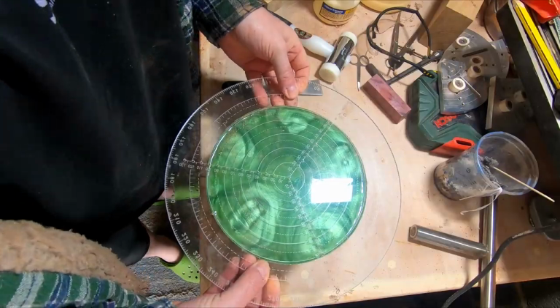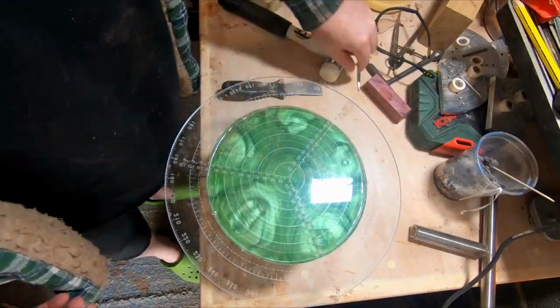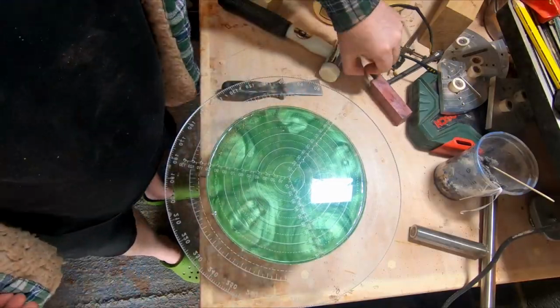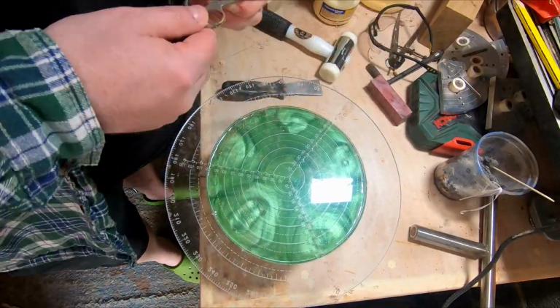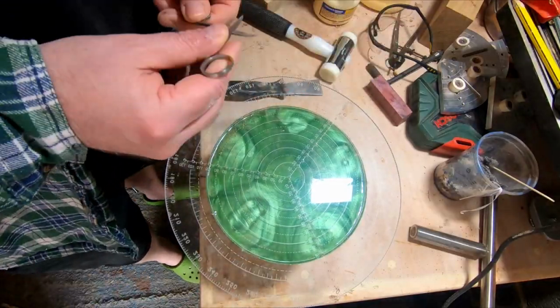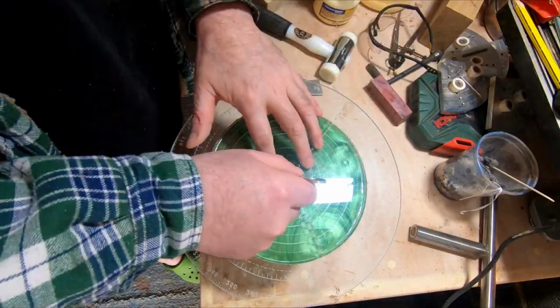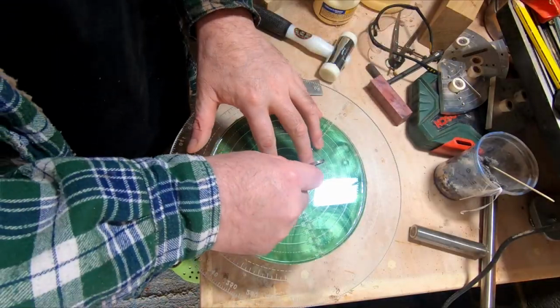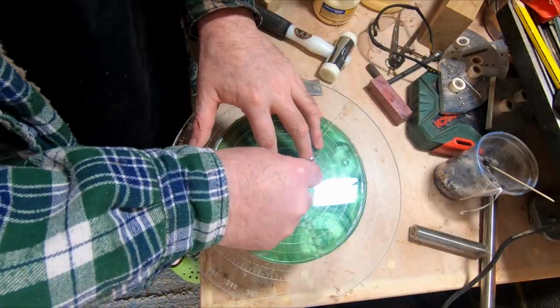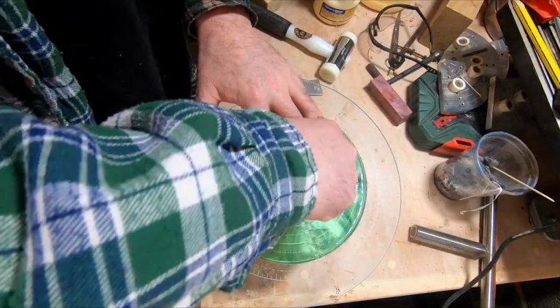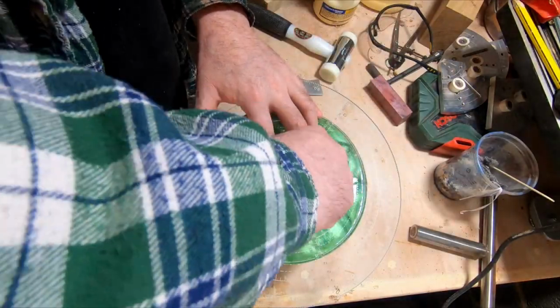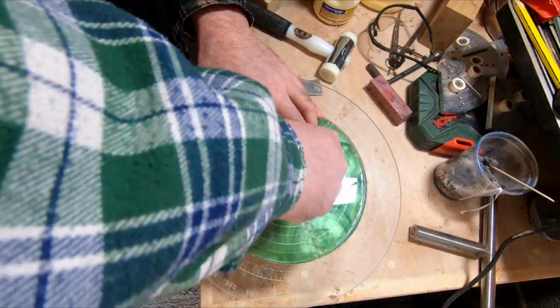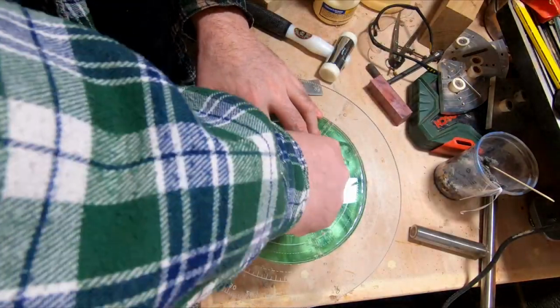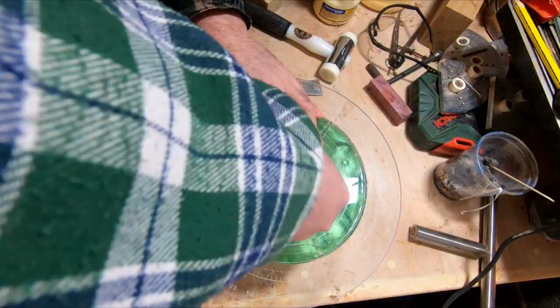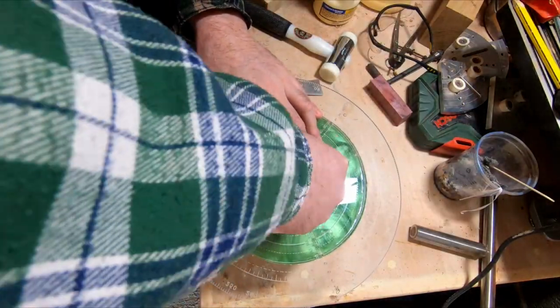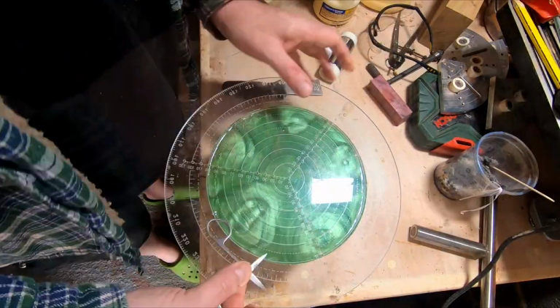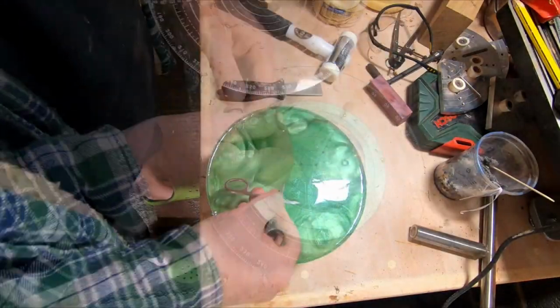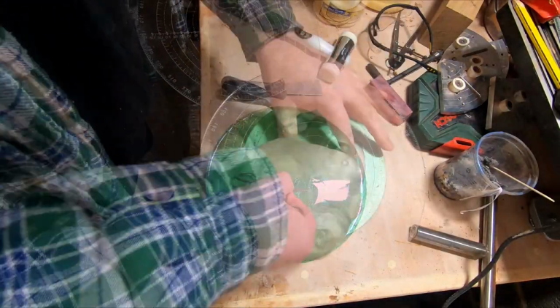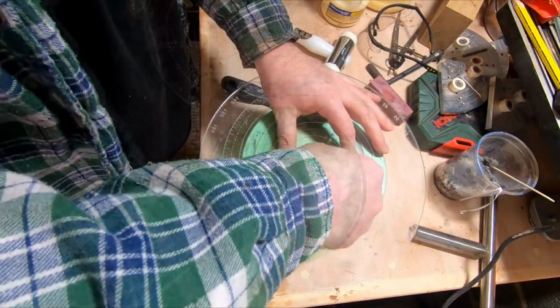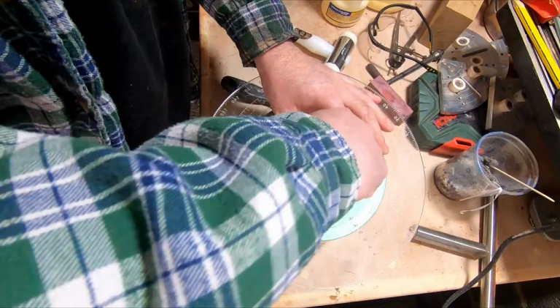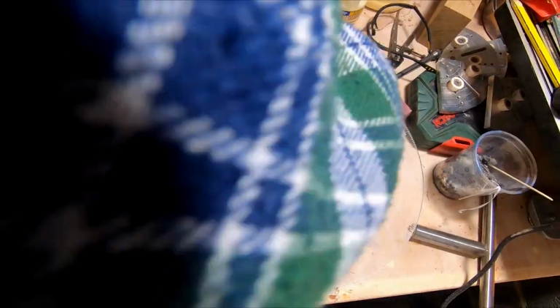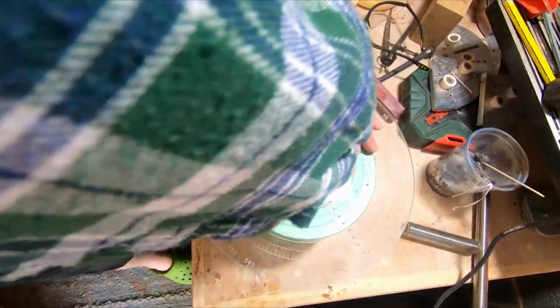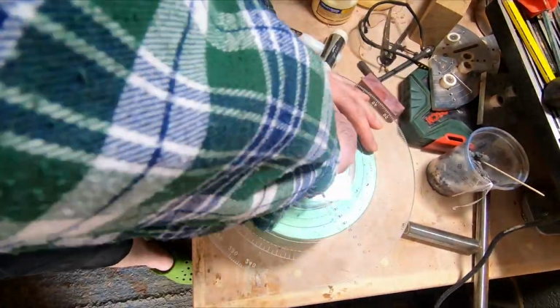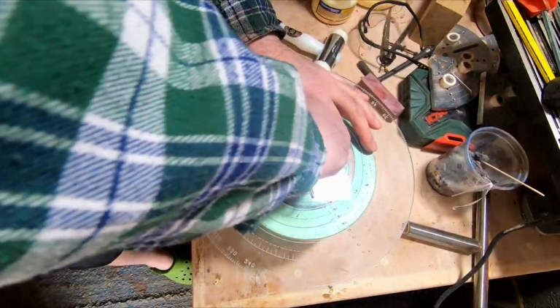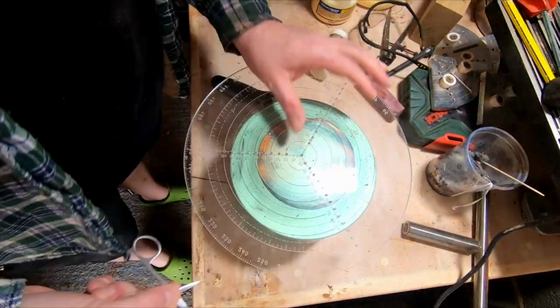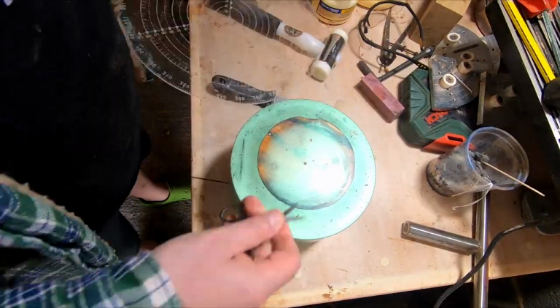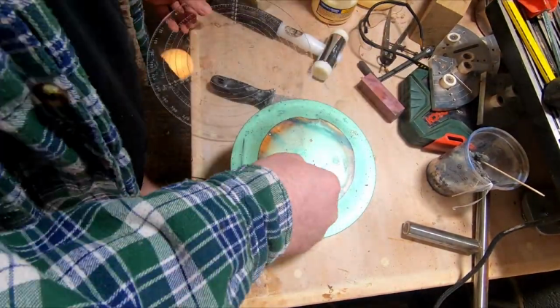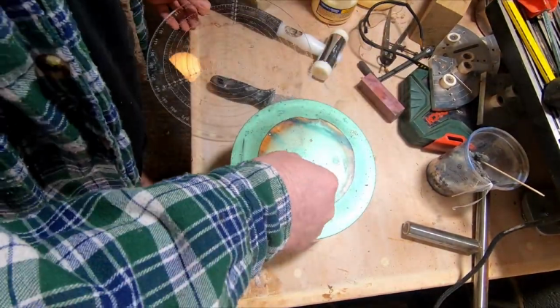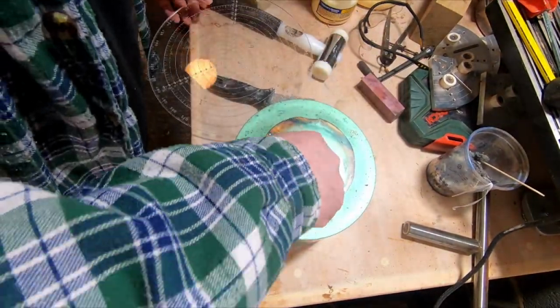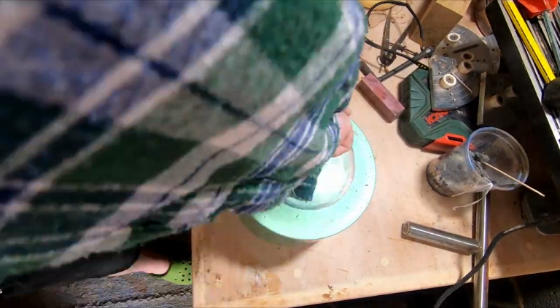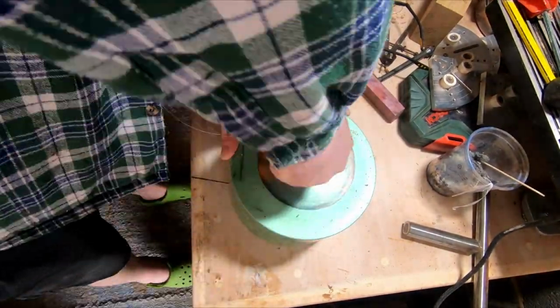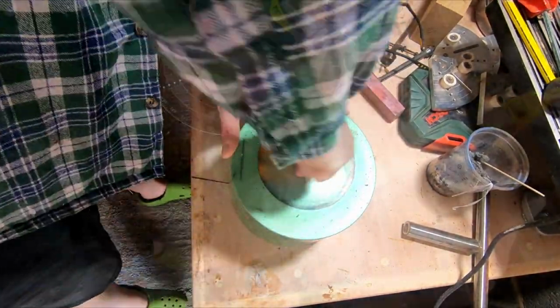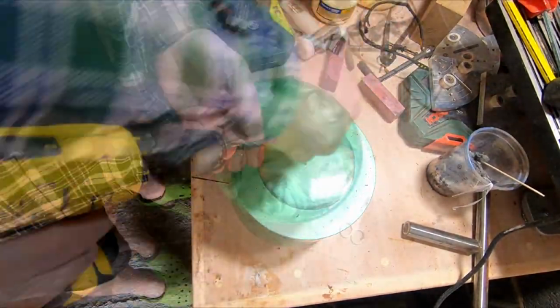I marked the centre on each end of the resin blank, drilled a 6mm hole for the woodworm screw, and mounted the whole thing in the lathe.